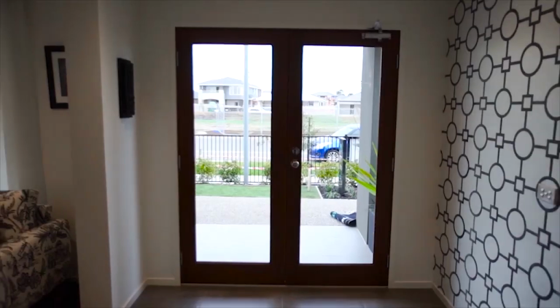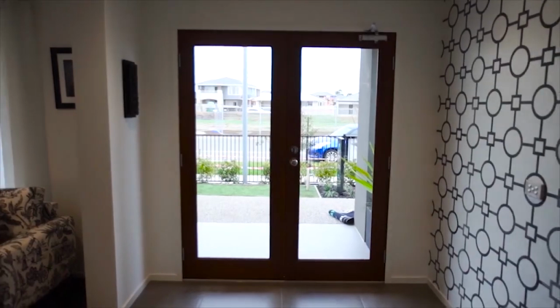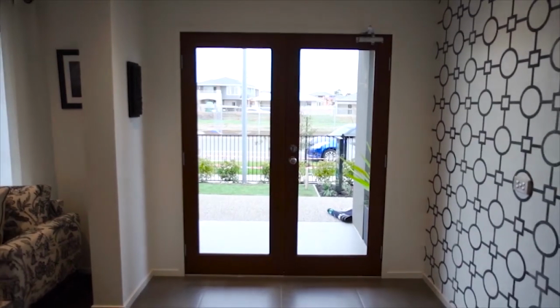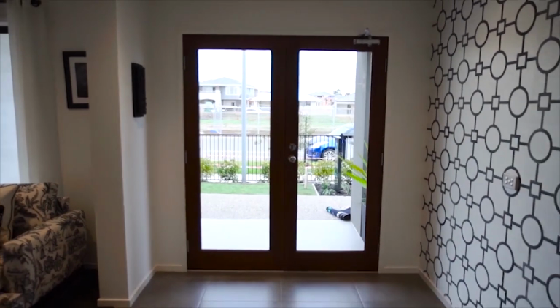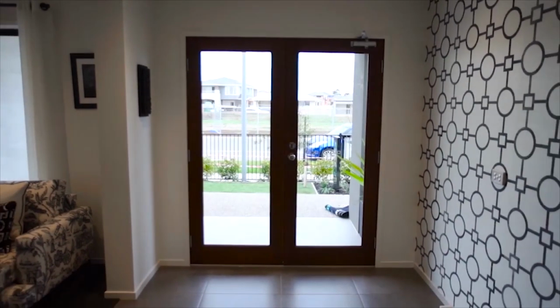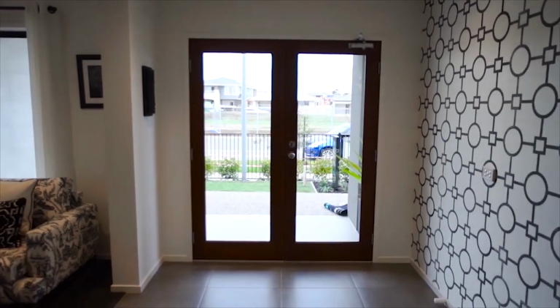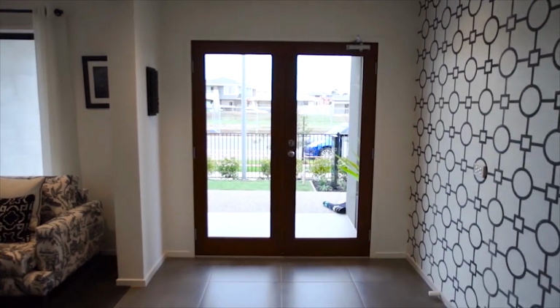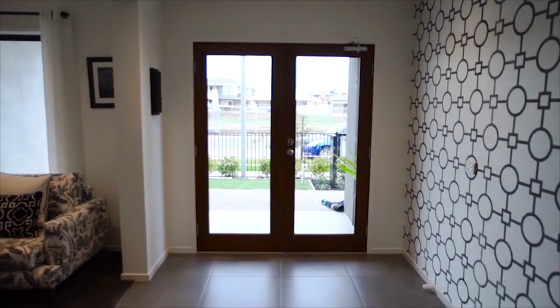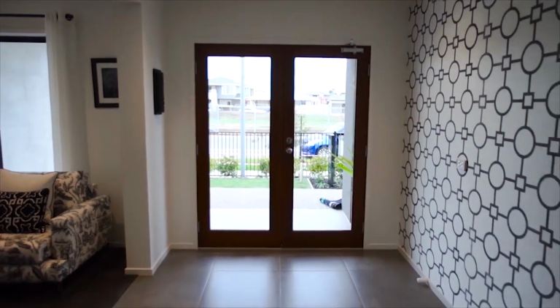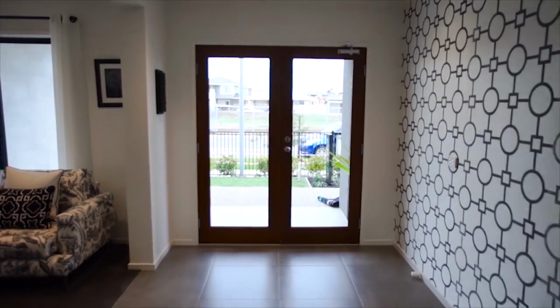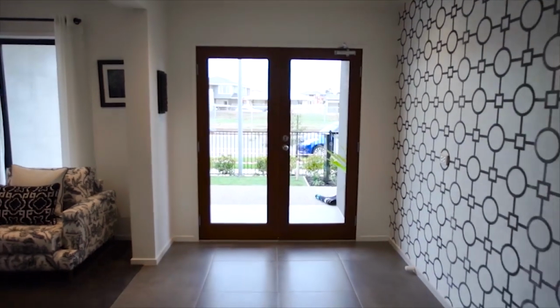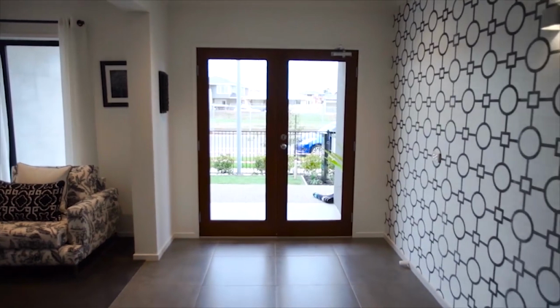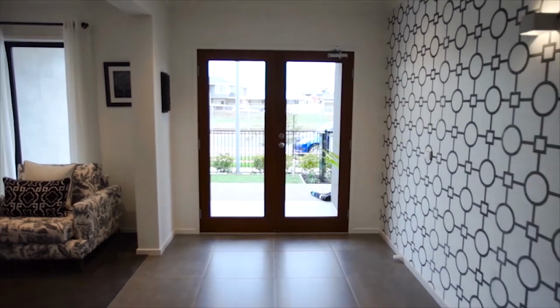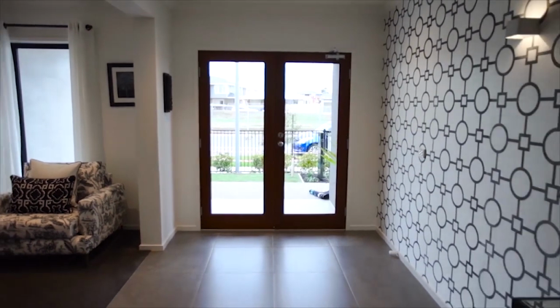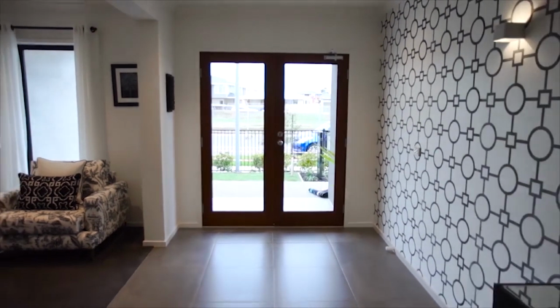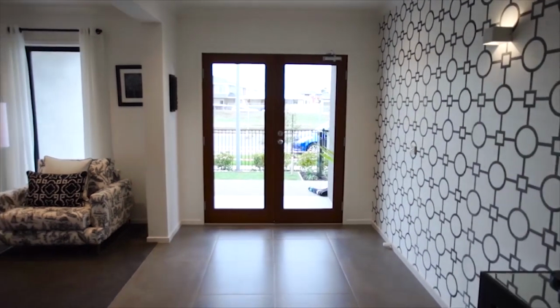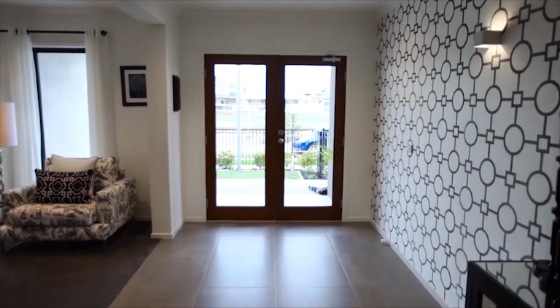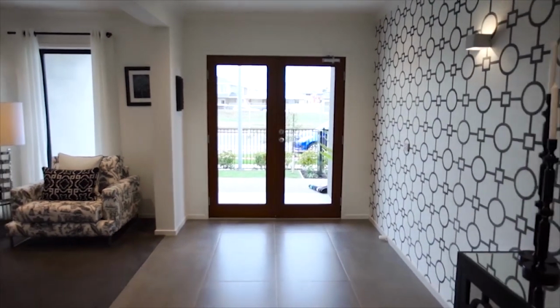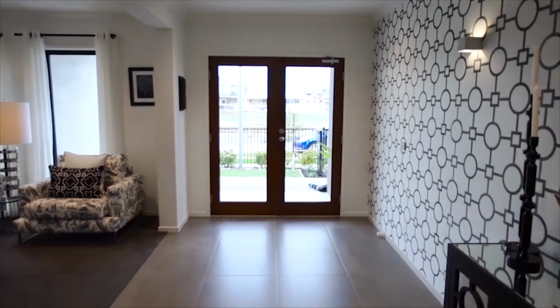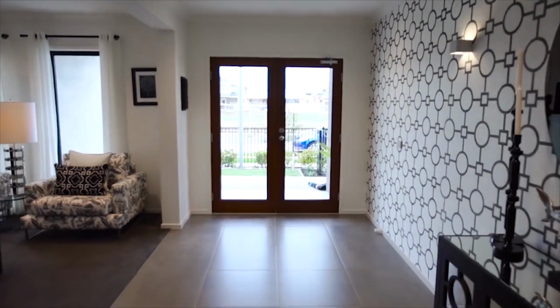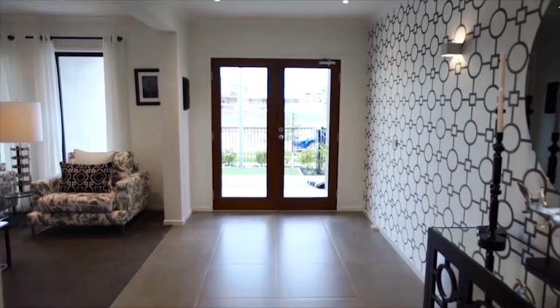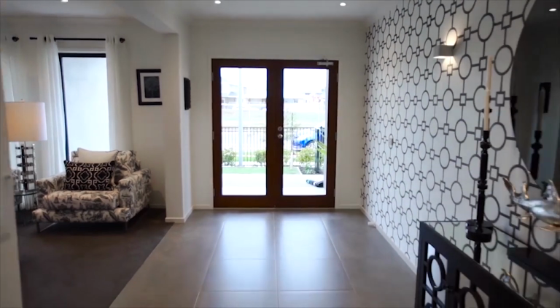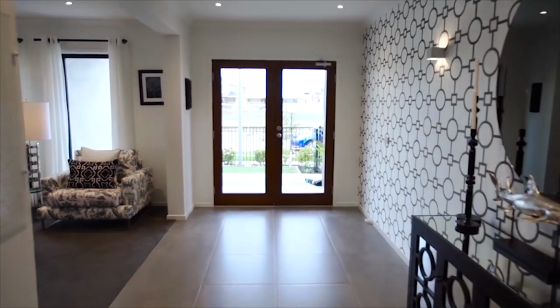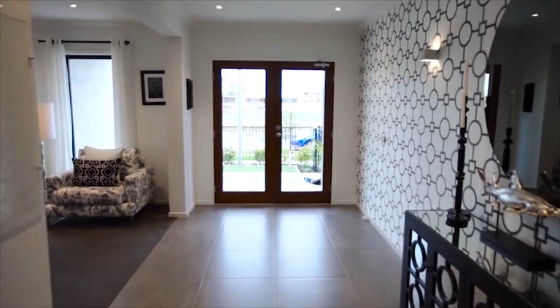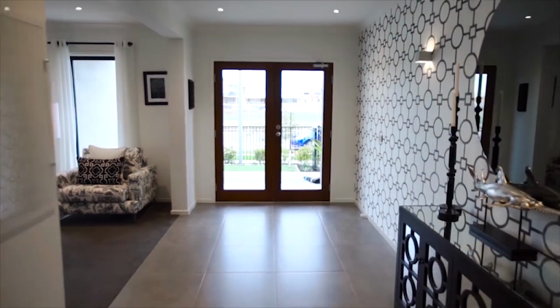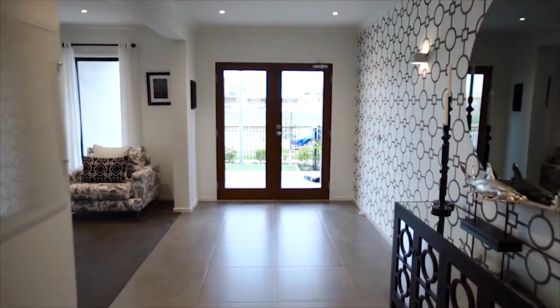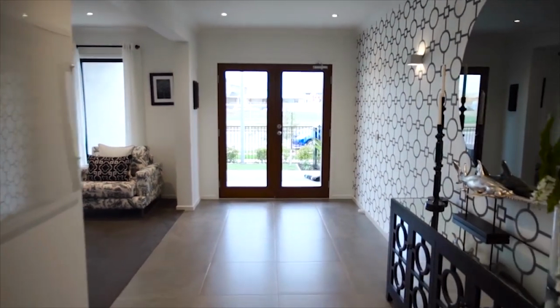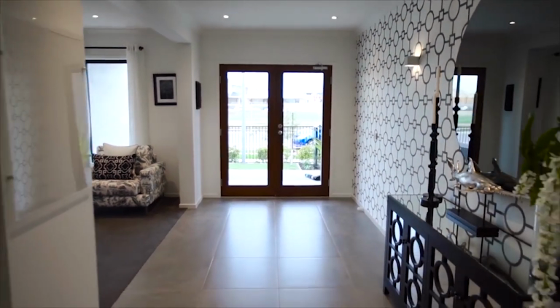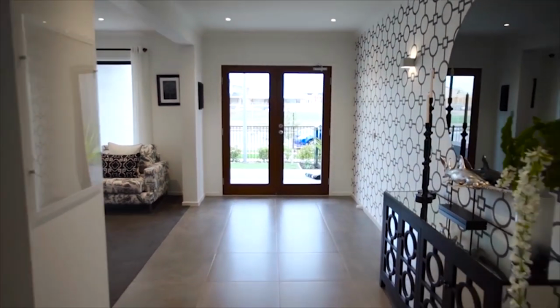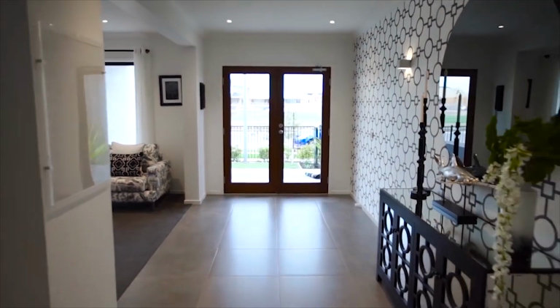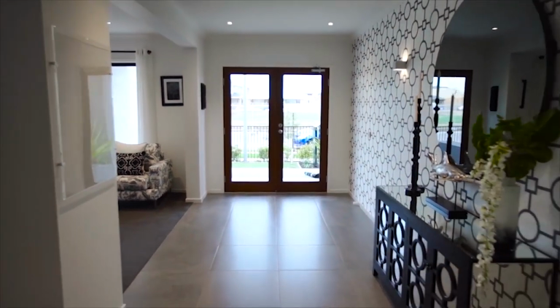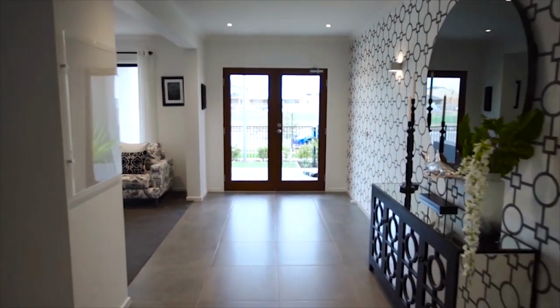The impressive double door entry of the Cottesloe offers a grand welcome, setting the scene for practical luxury throughout this home.